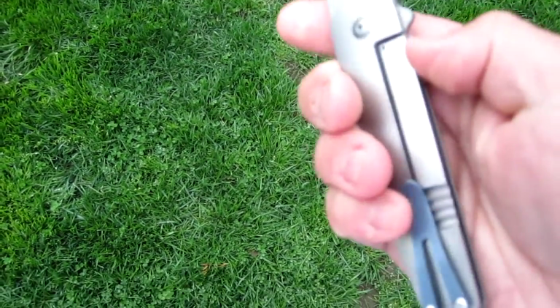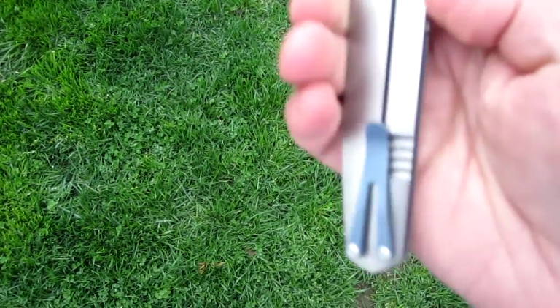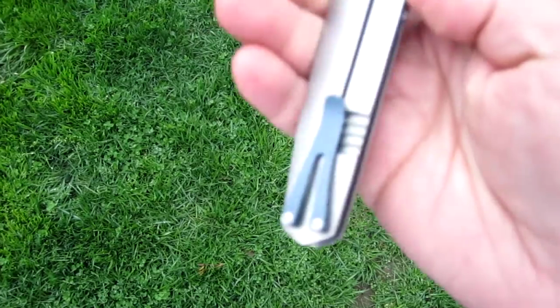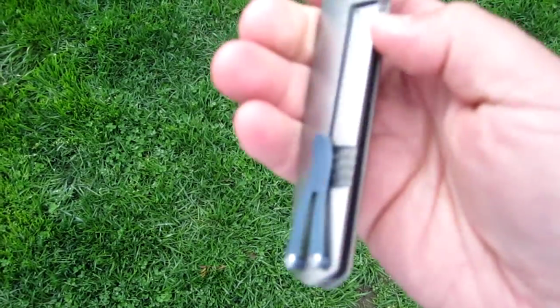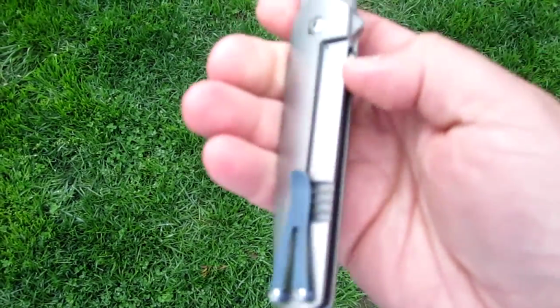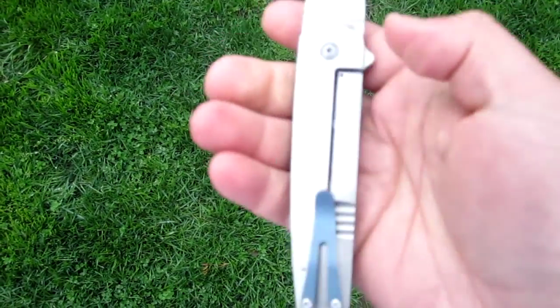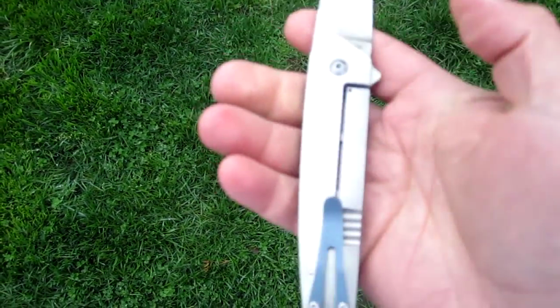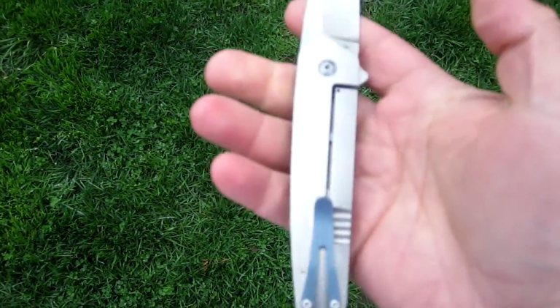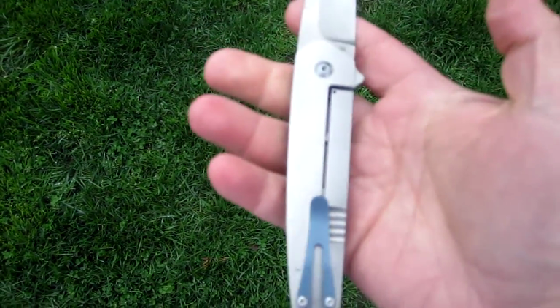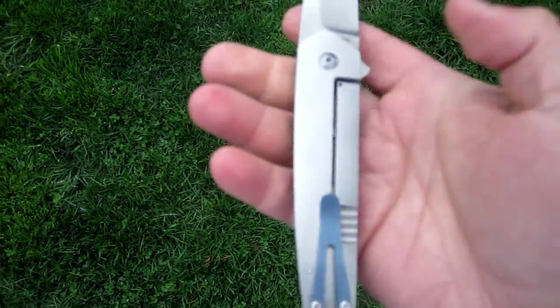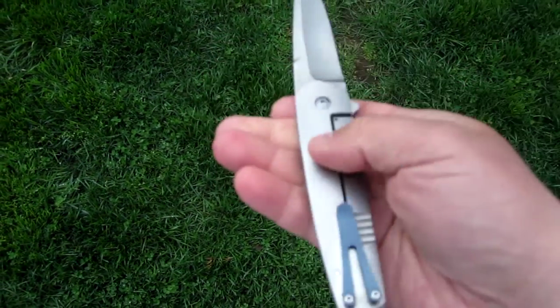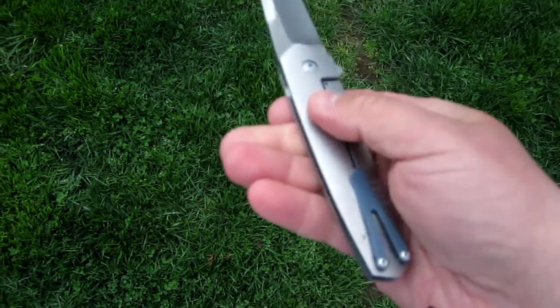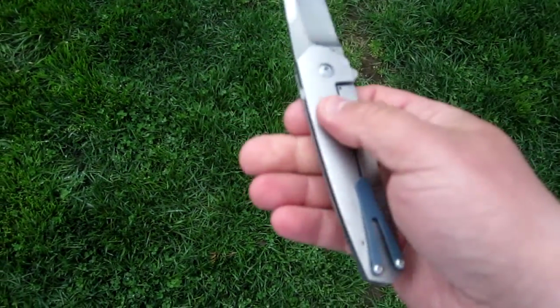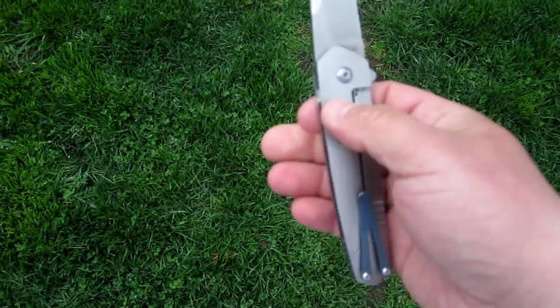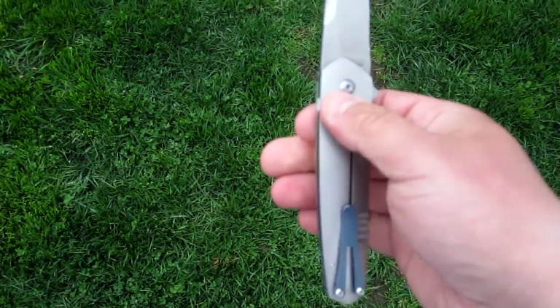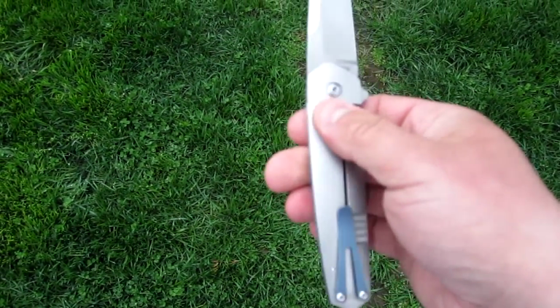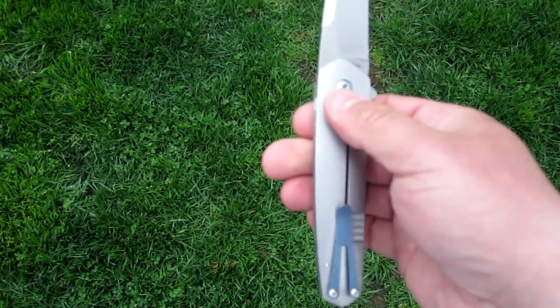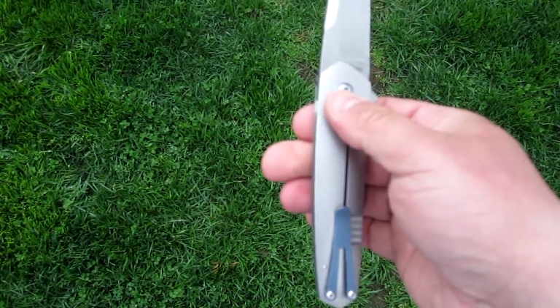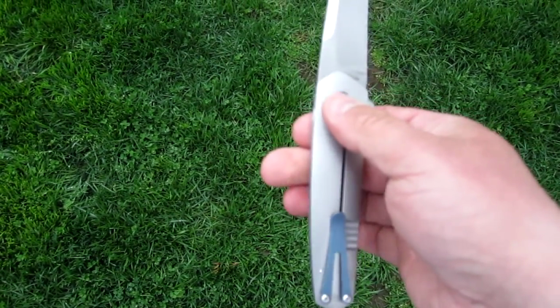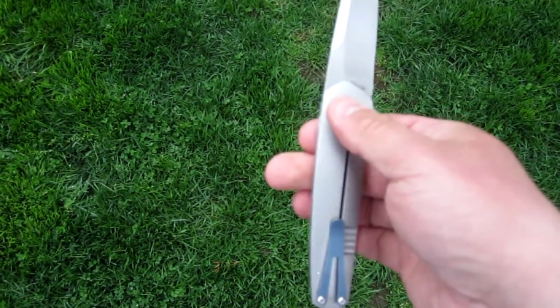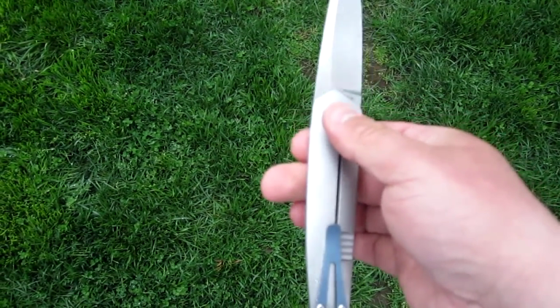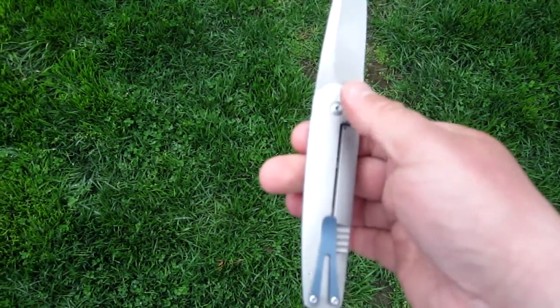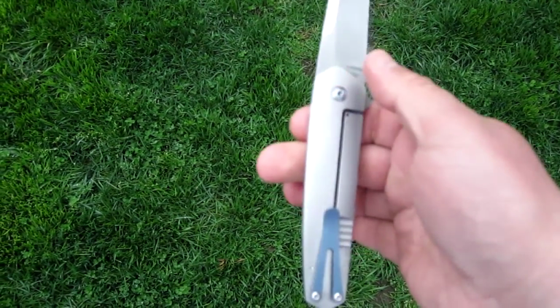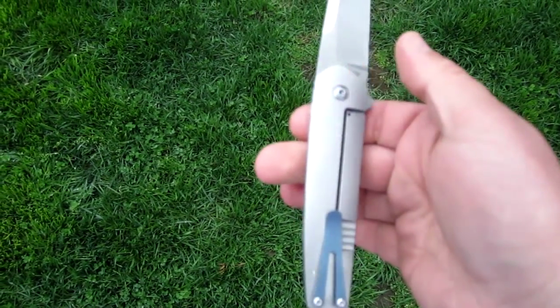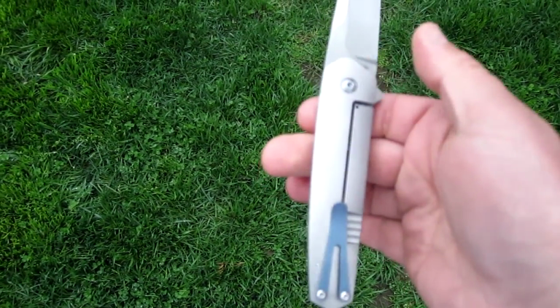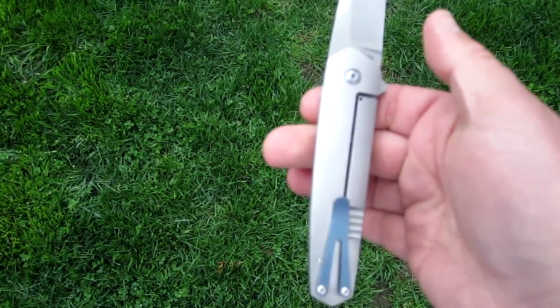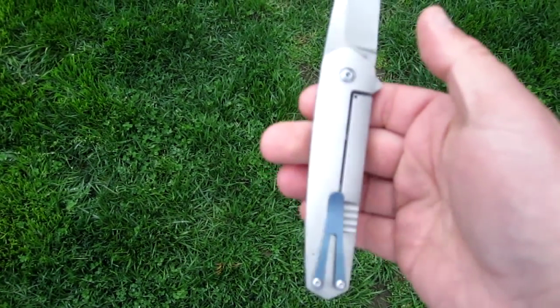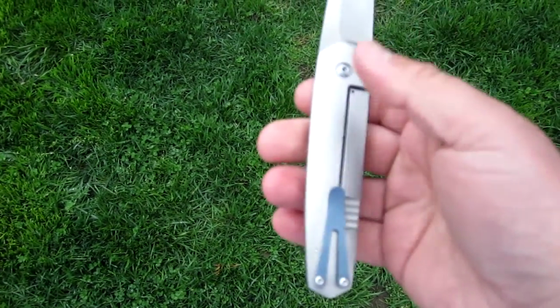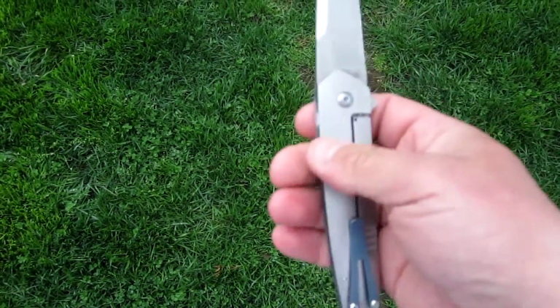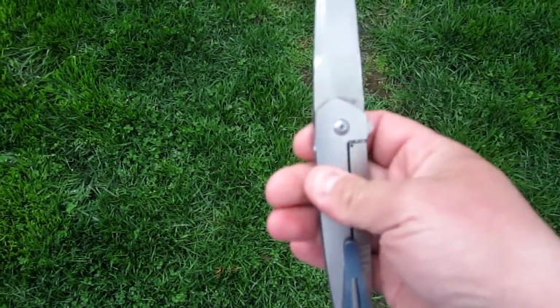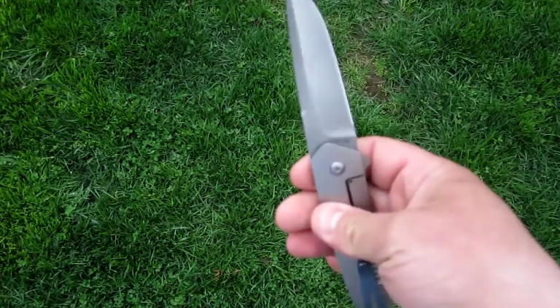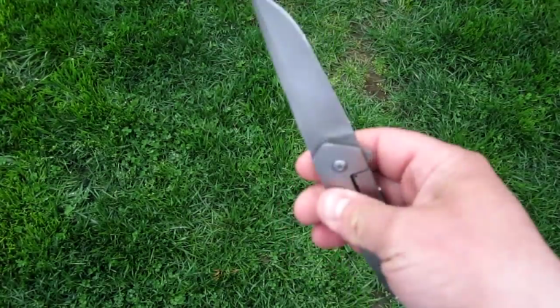I believe the weight on this is 2.9 ounces, which is incredibly light. But very nicely balanced.